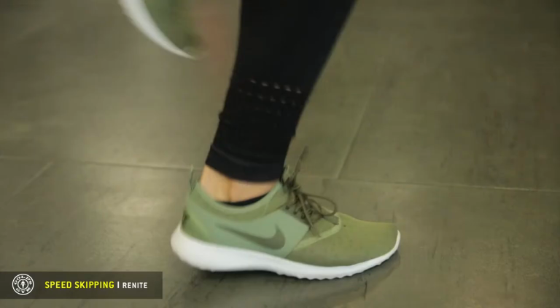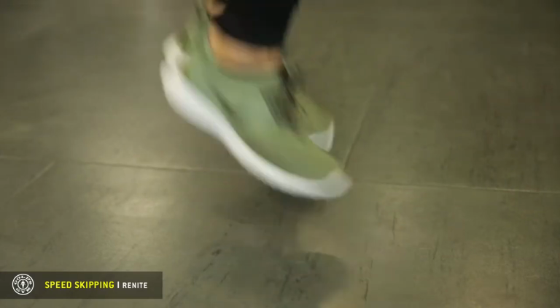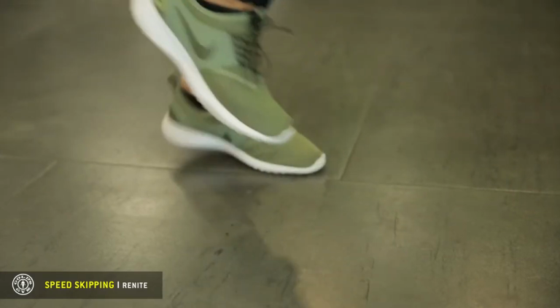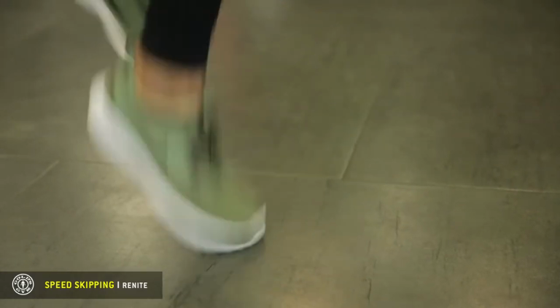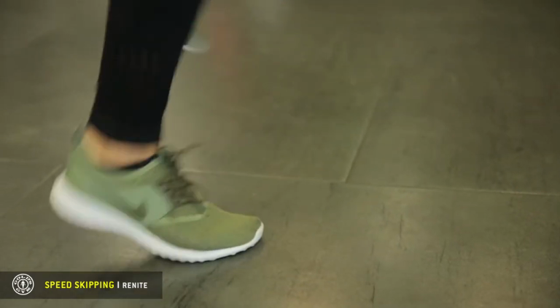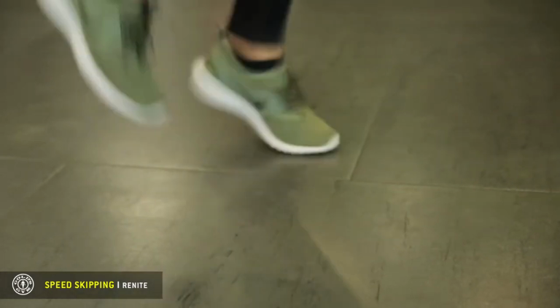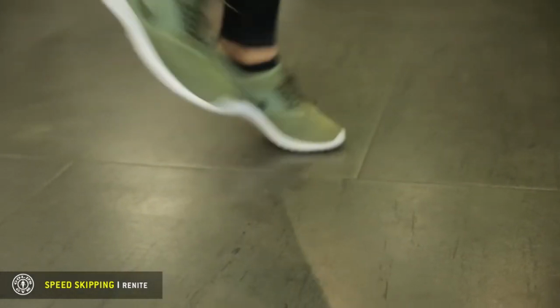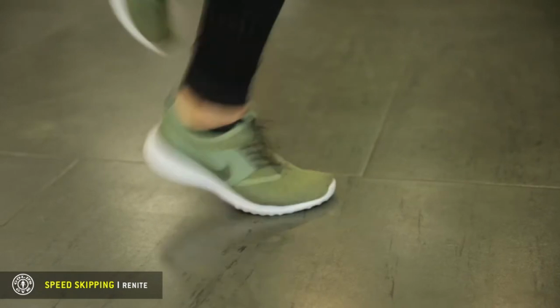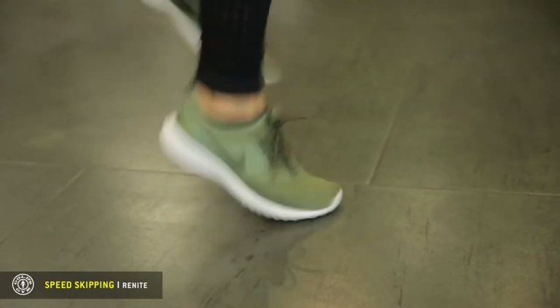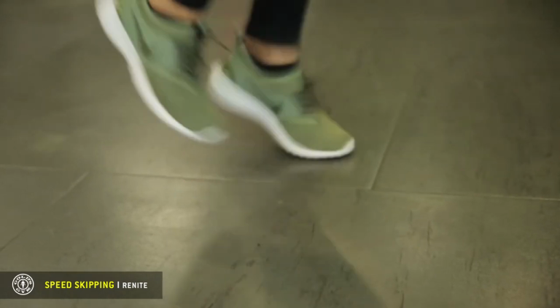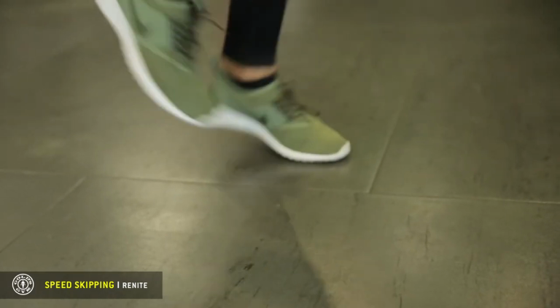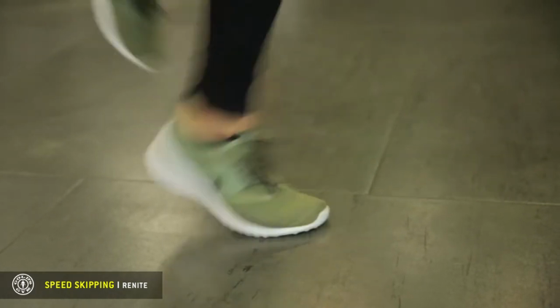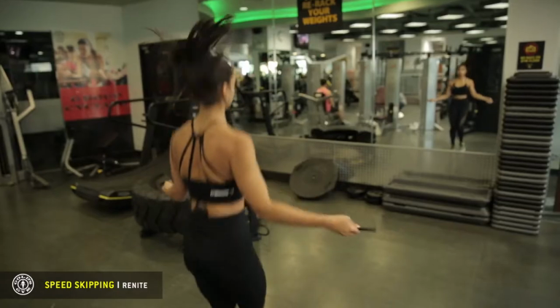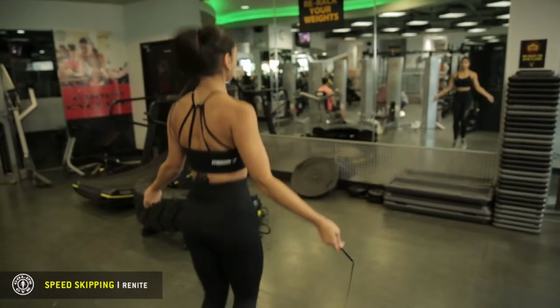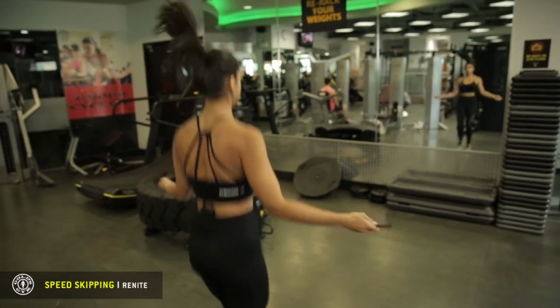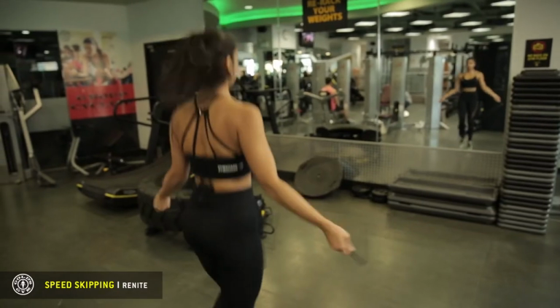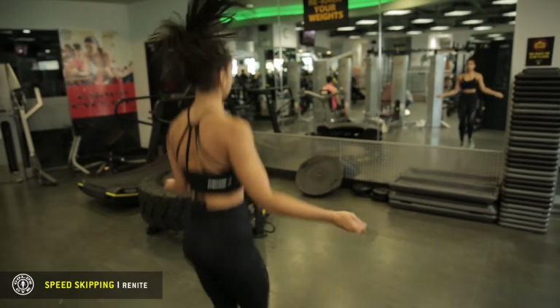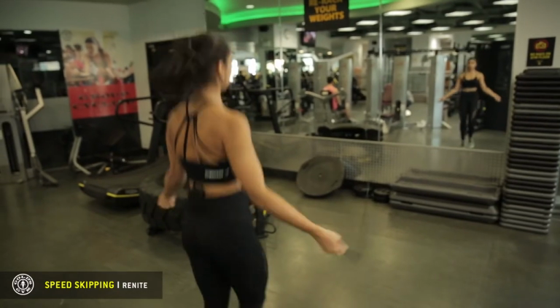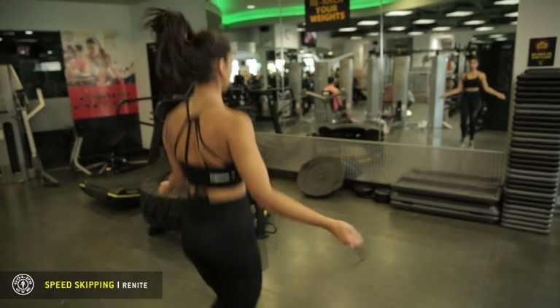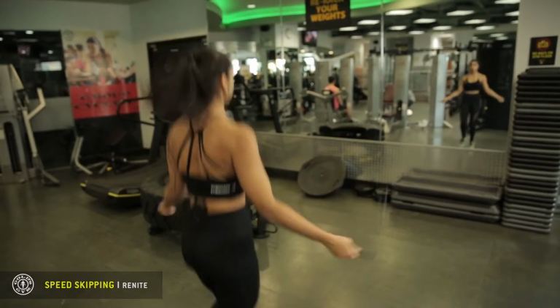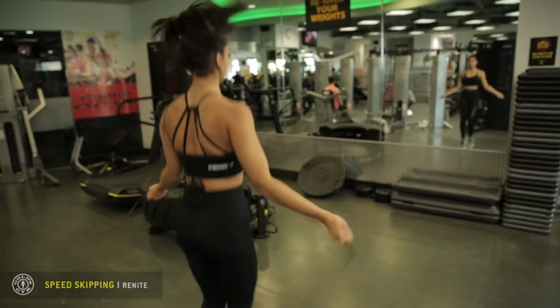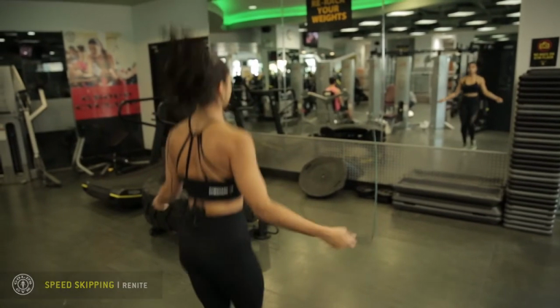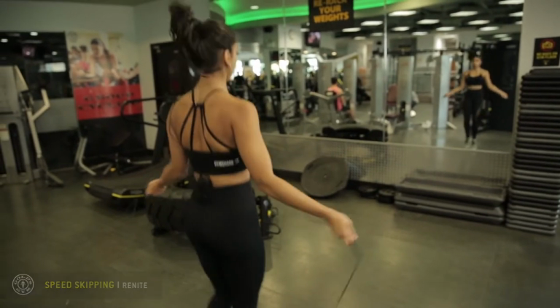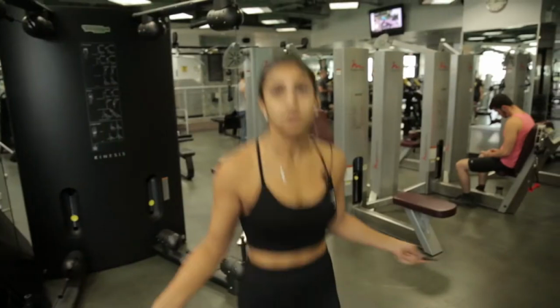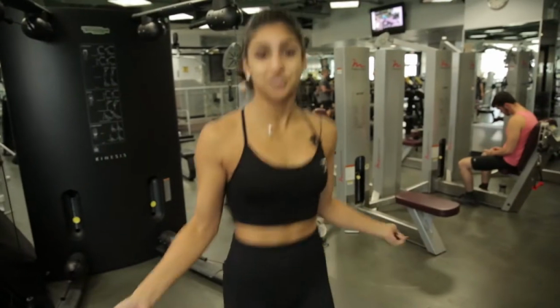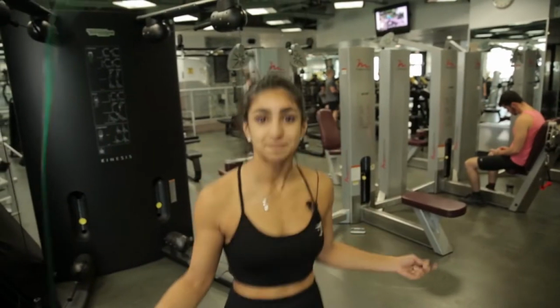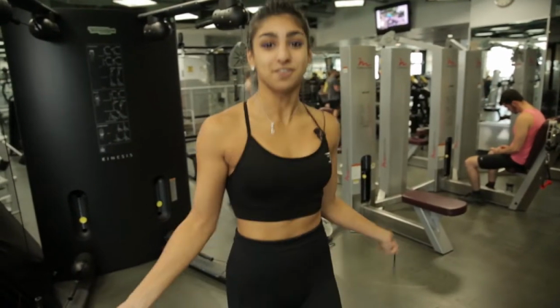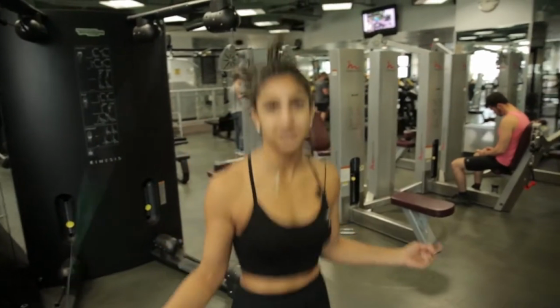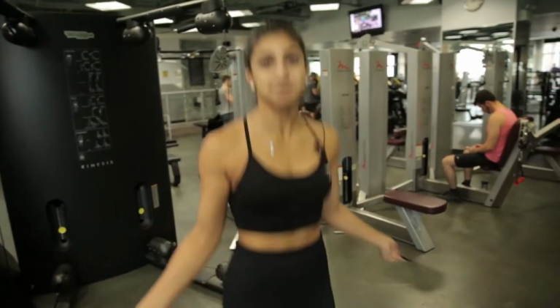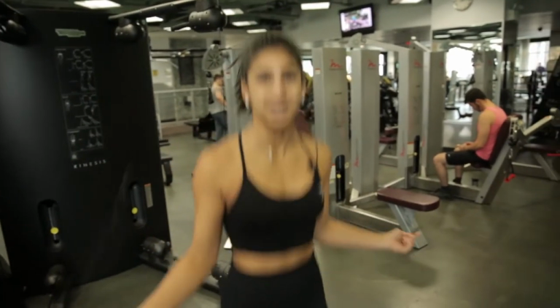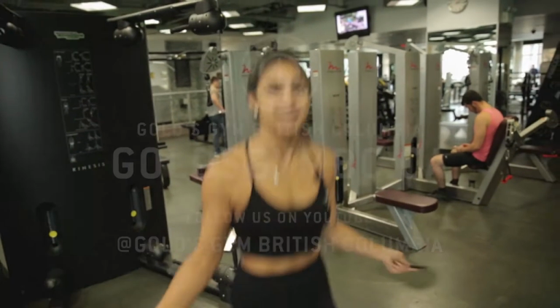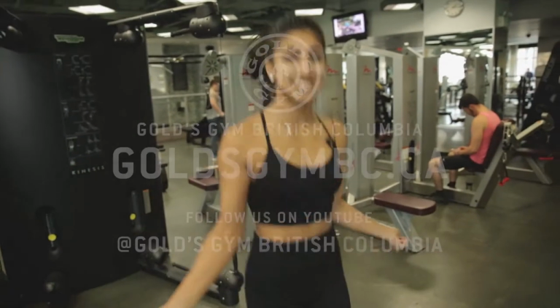And that's how you skip. If you want to learn about other warm-ups, you can come visit Gold's Gym University Marketplace.